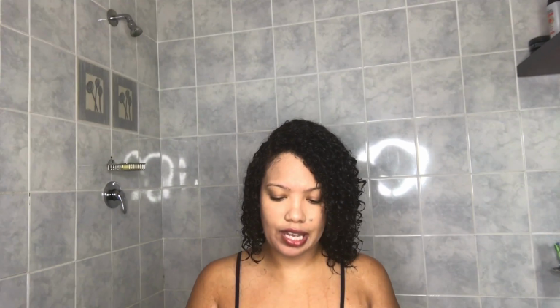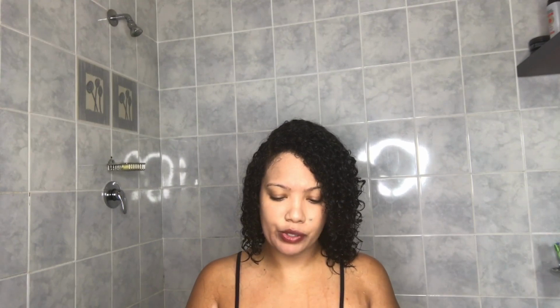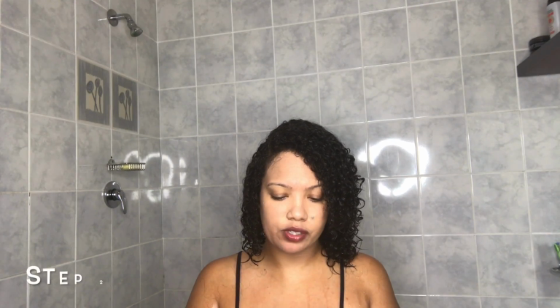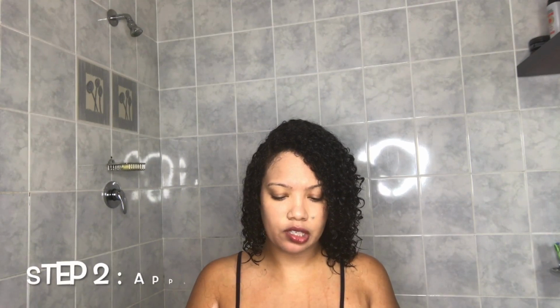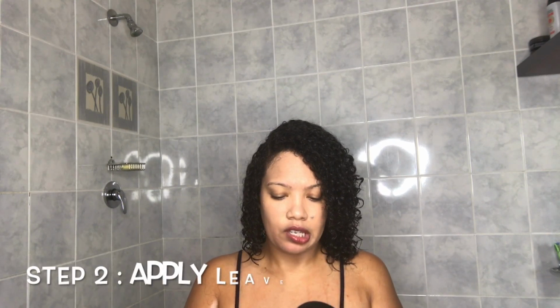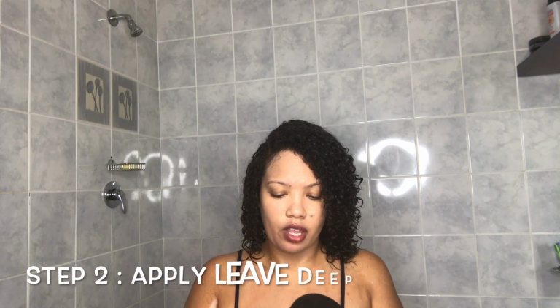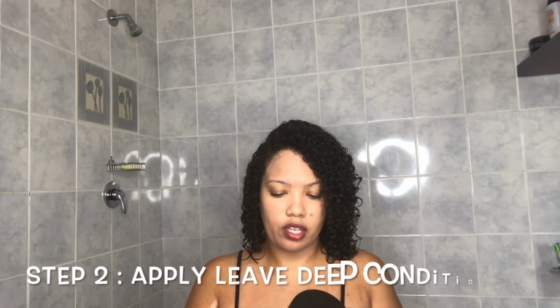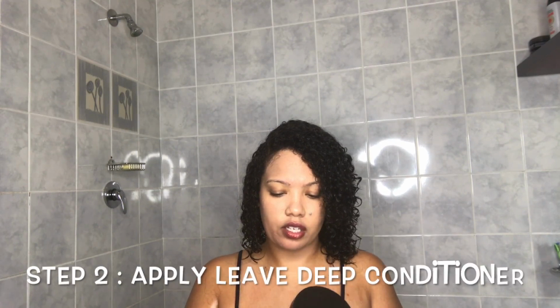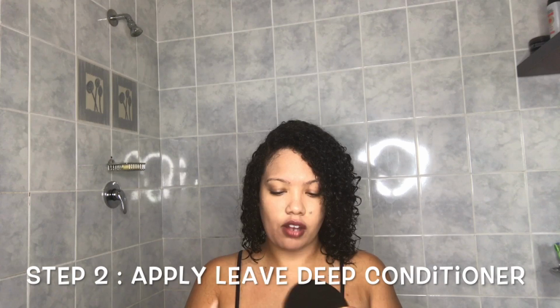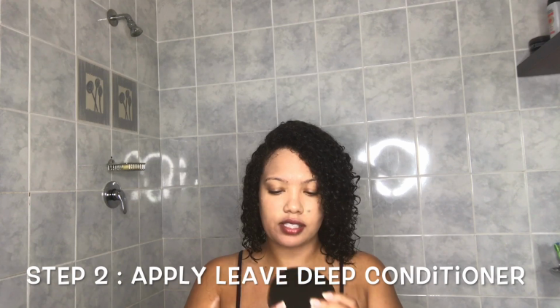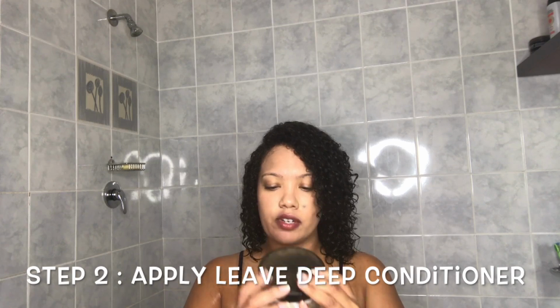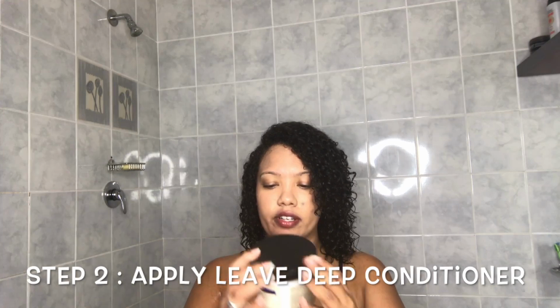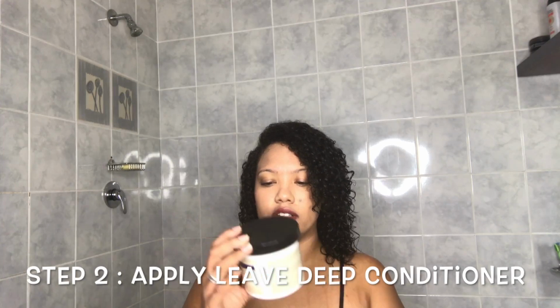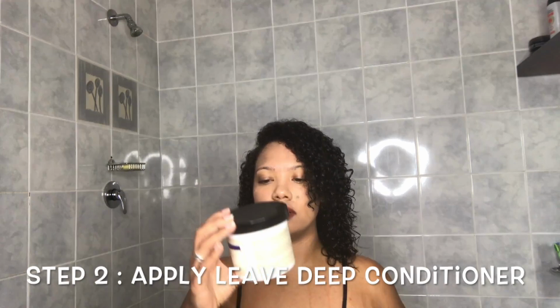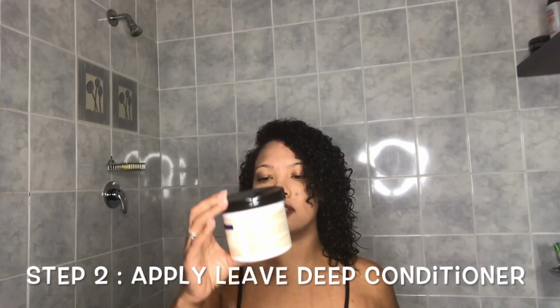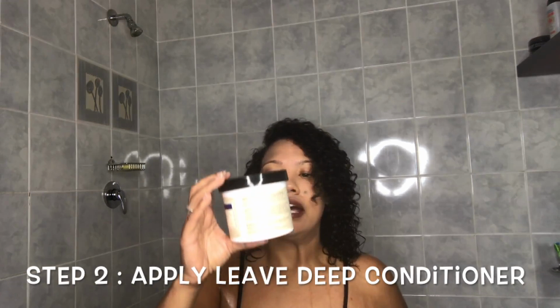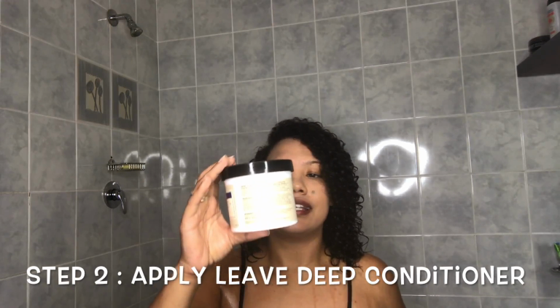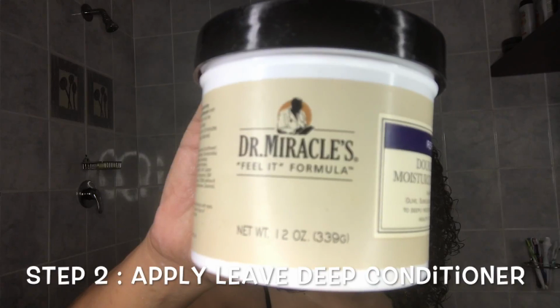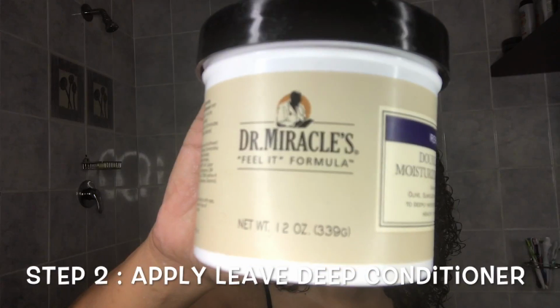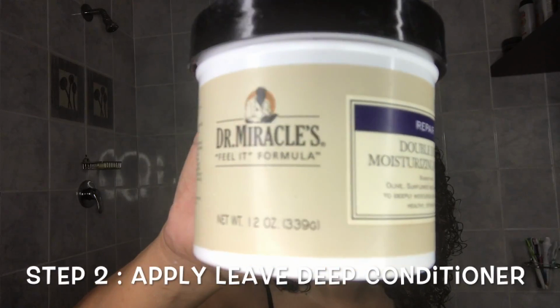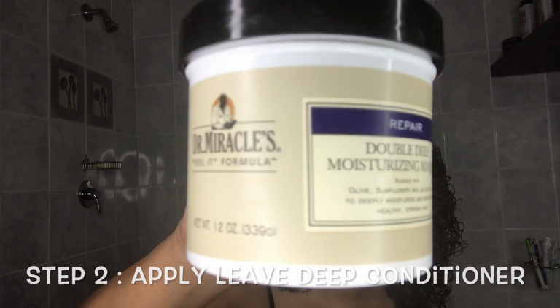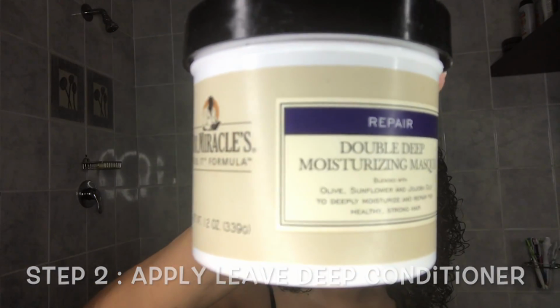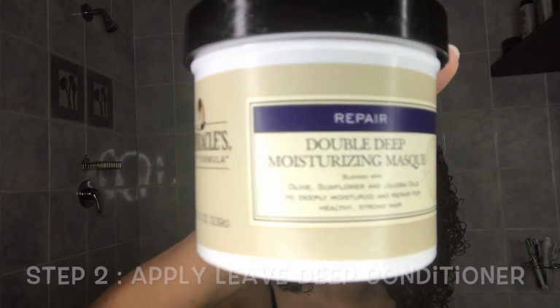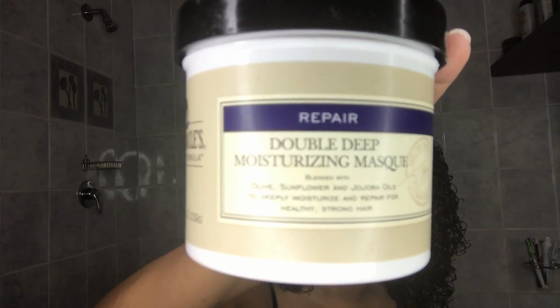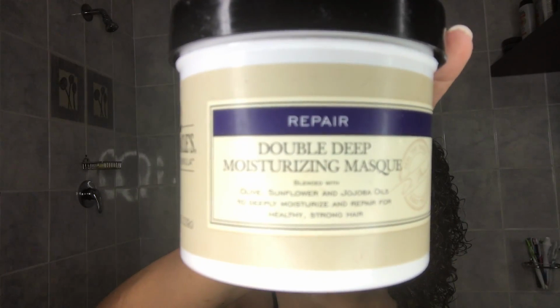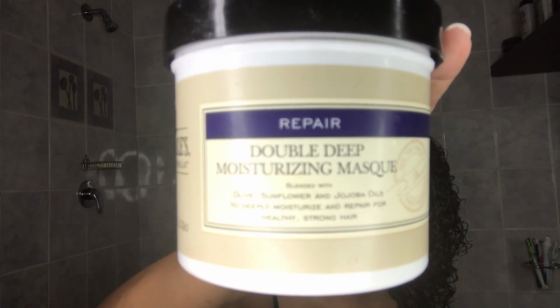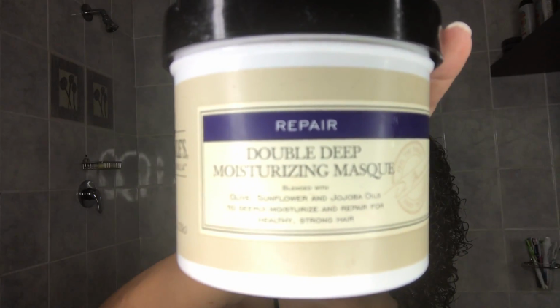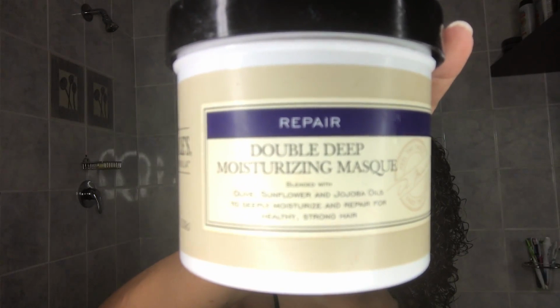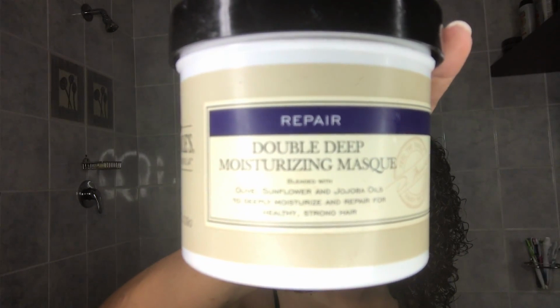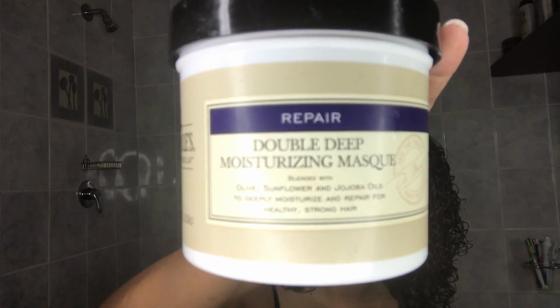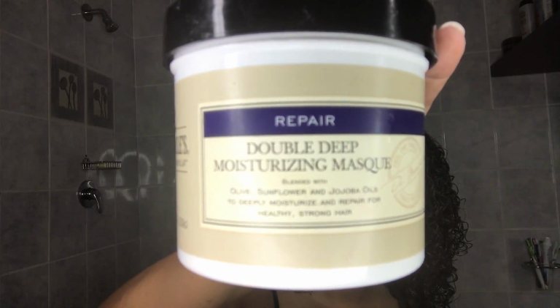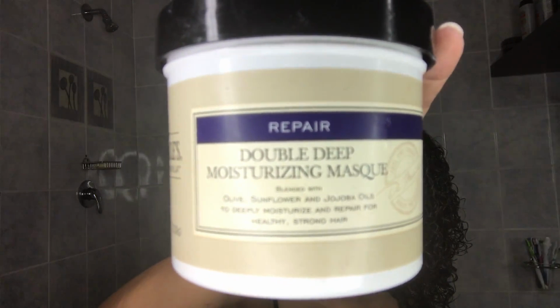Today I'm using the Dr. Miracle's Double Deep Moisturizing Mask.